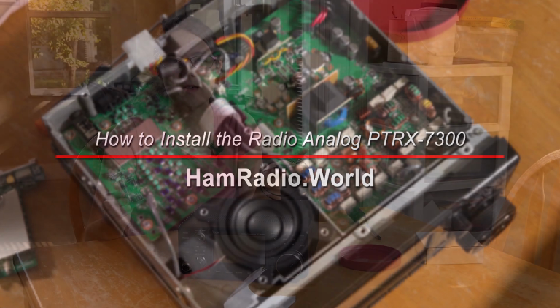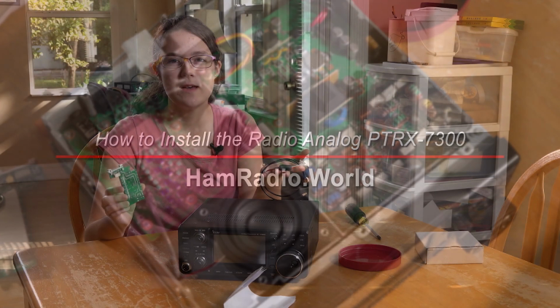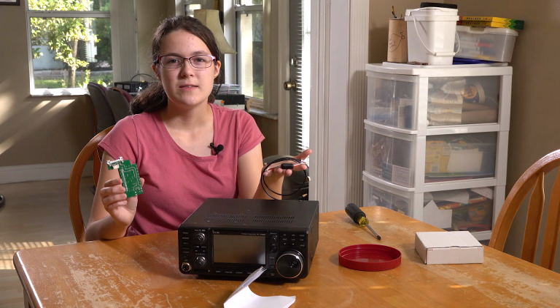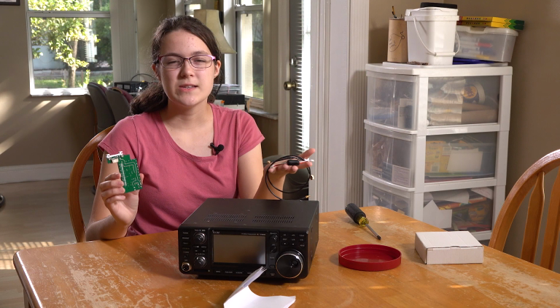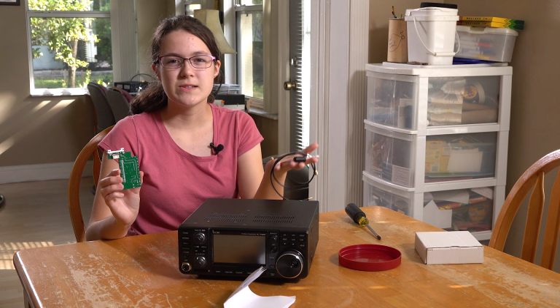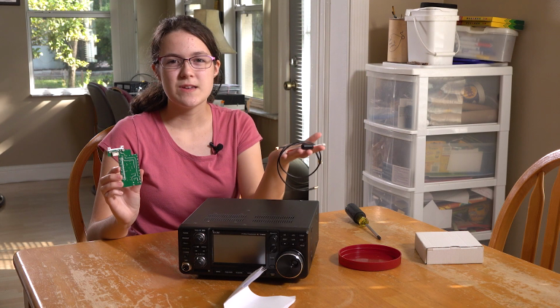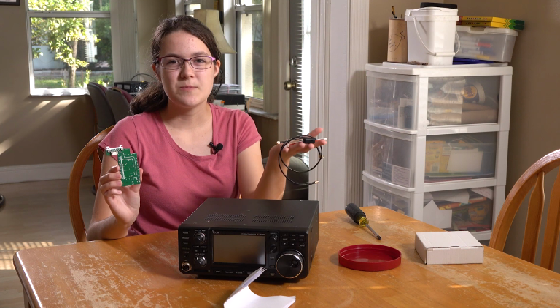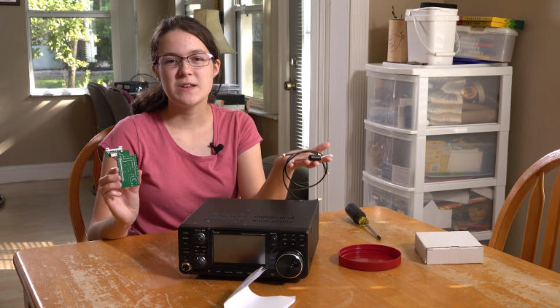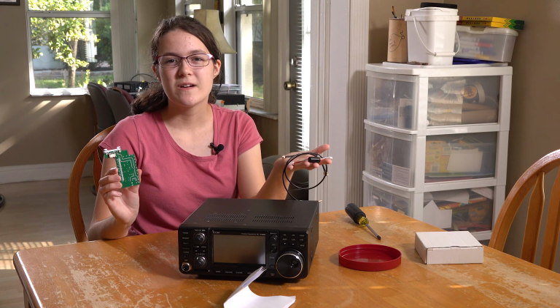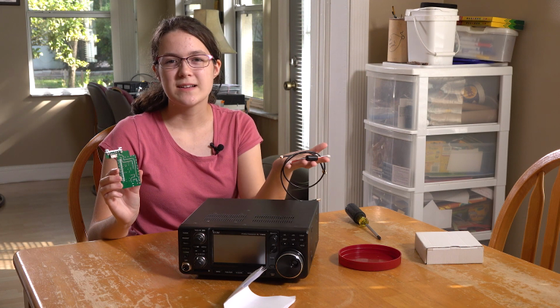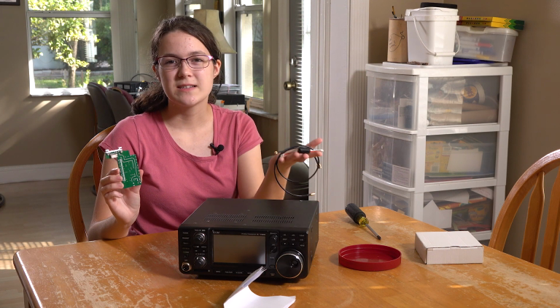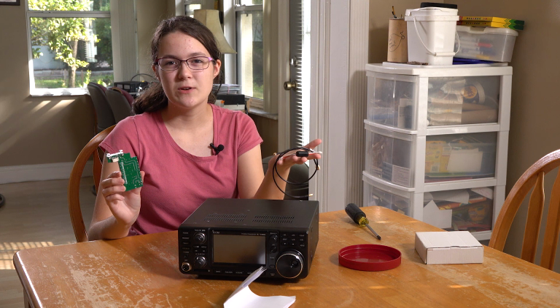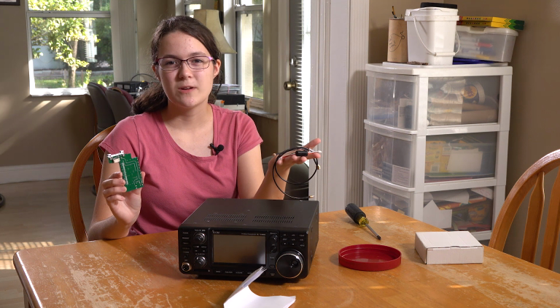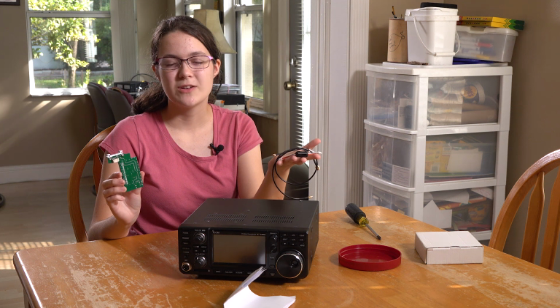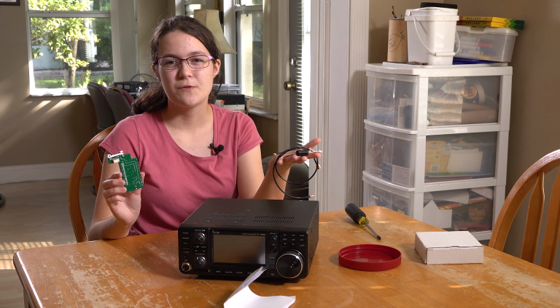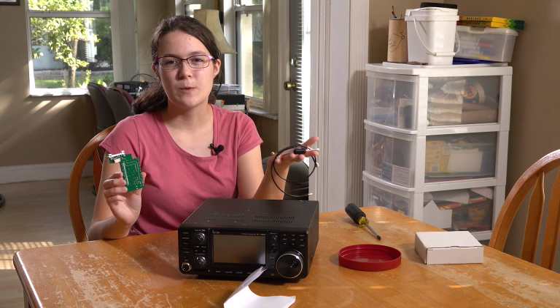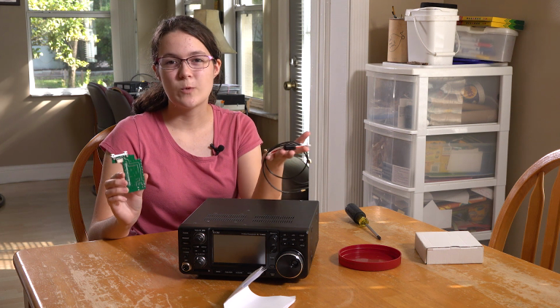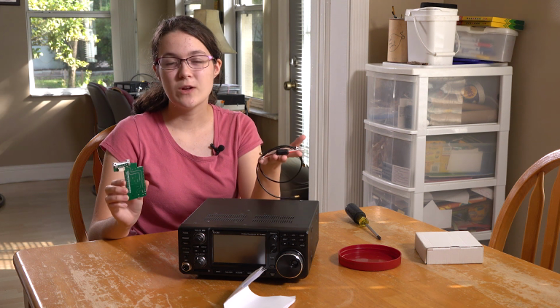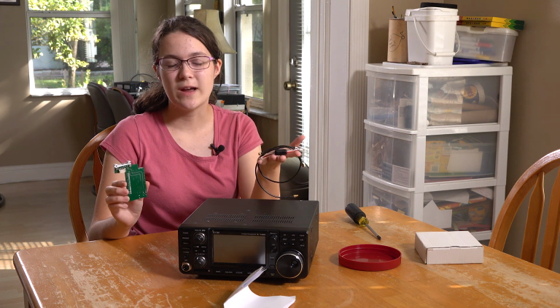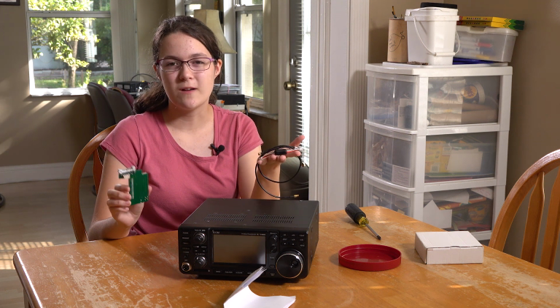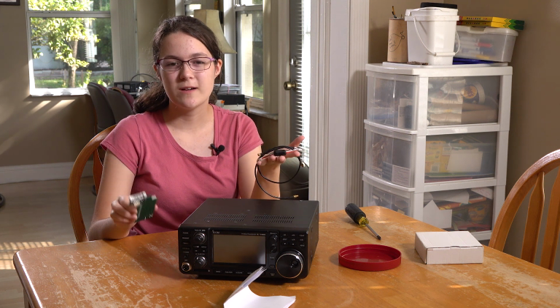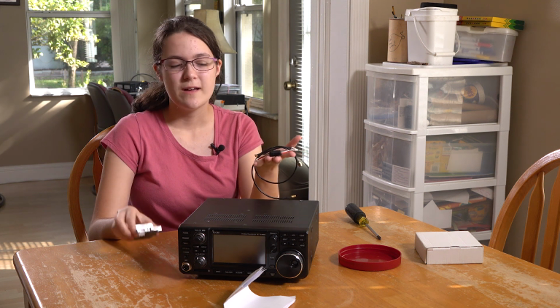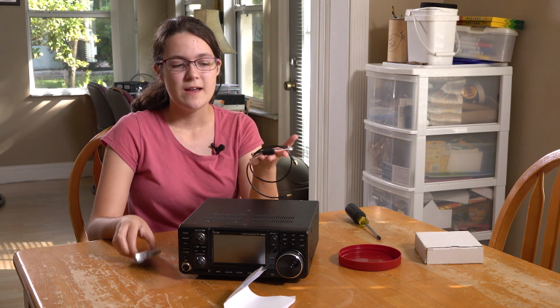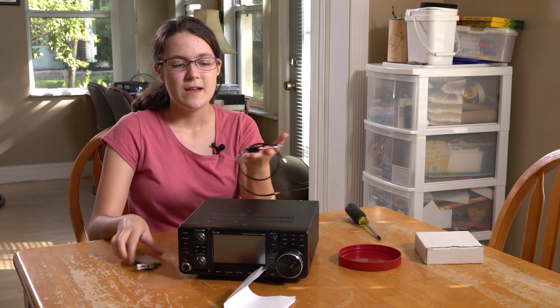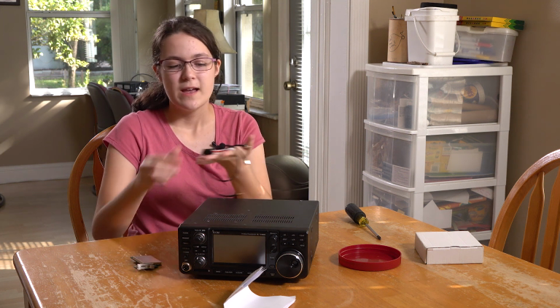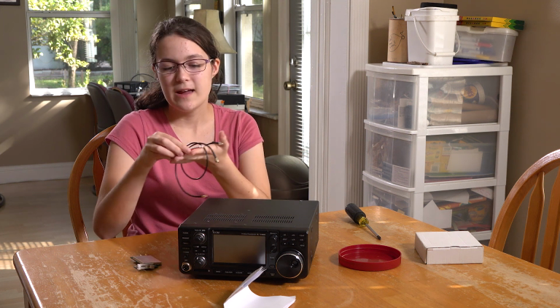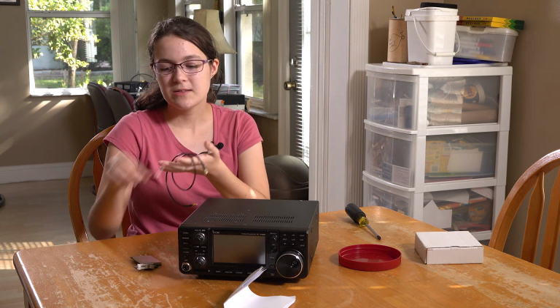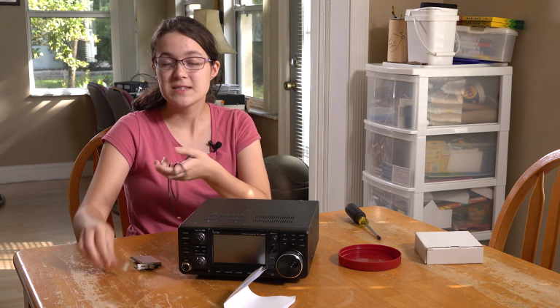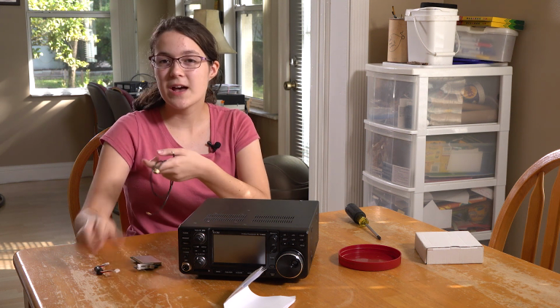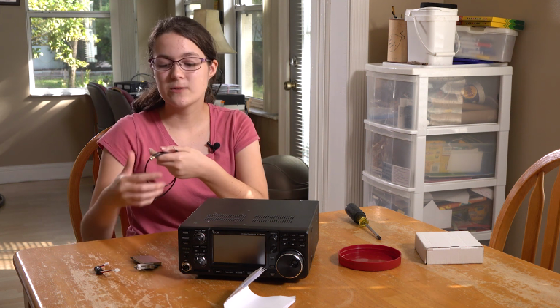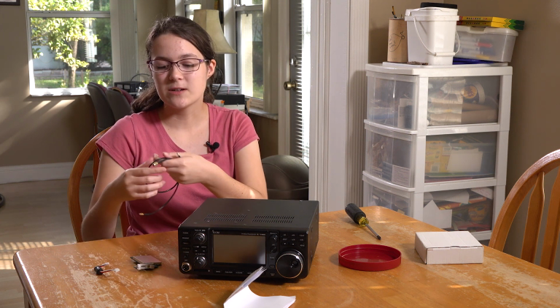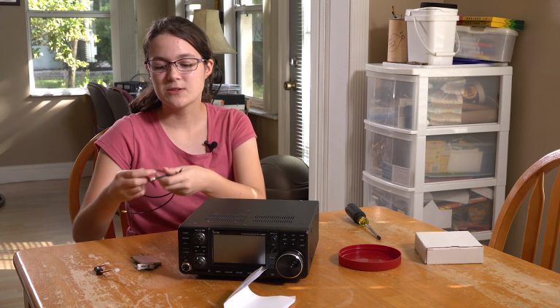This is the PTRX 7300 from Radio 1. This is a new analog, and let's see how to install it.